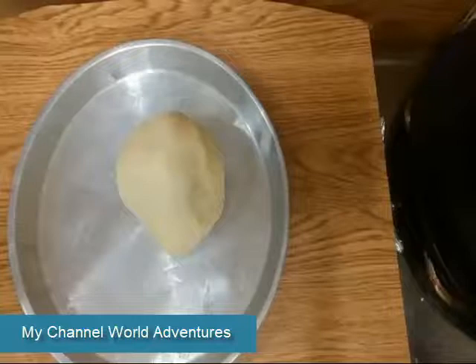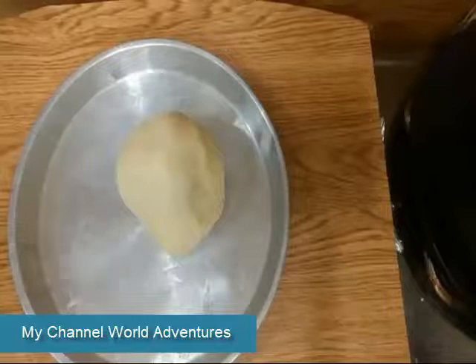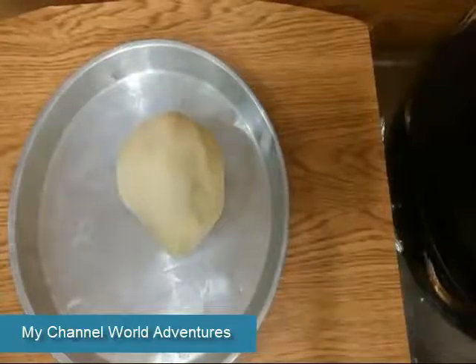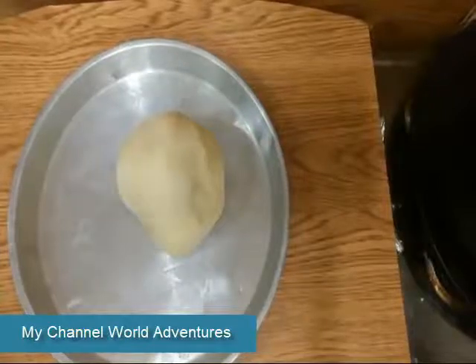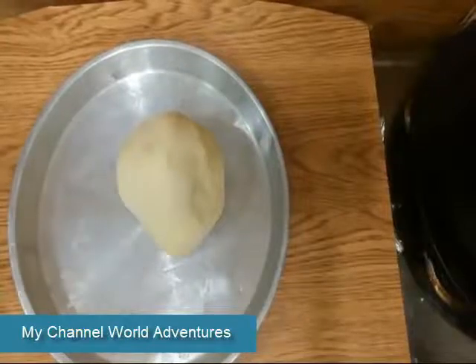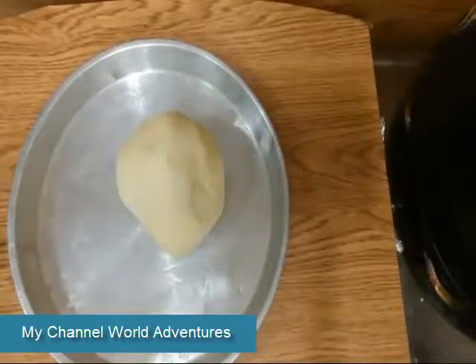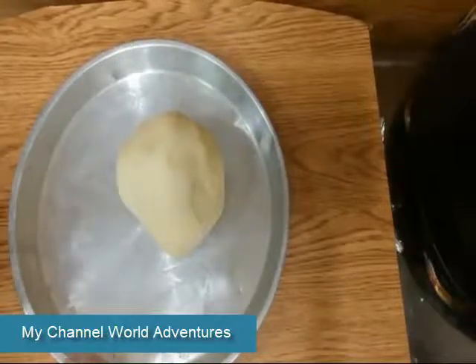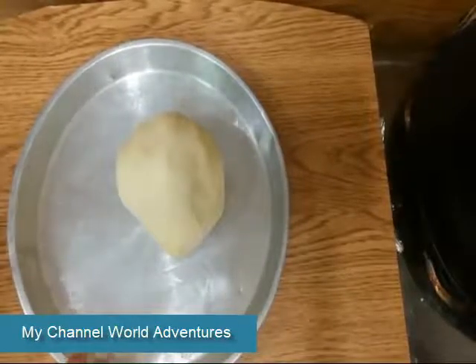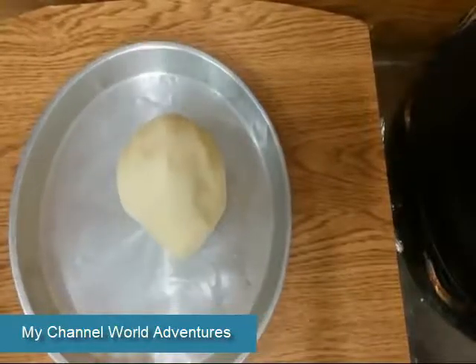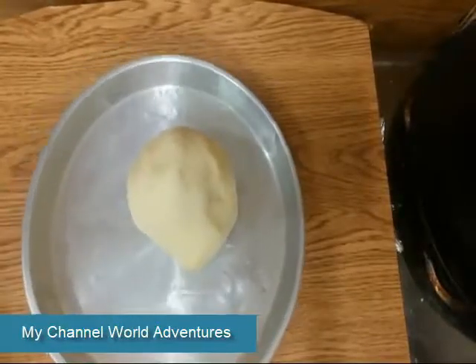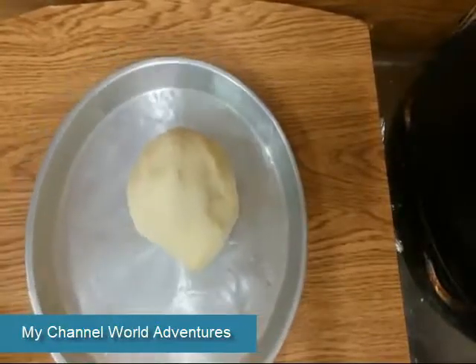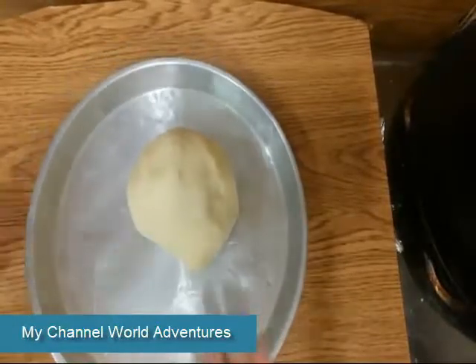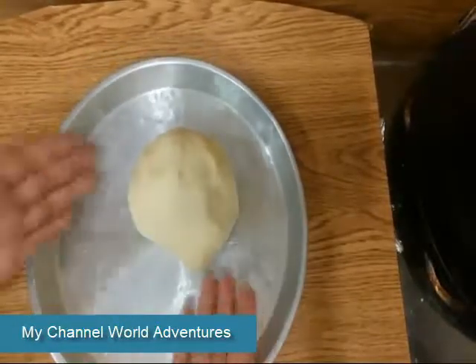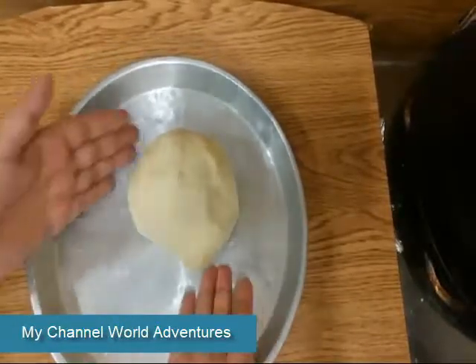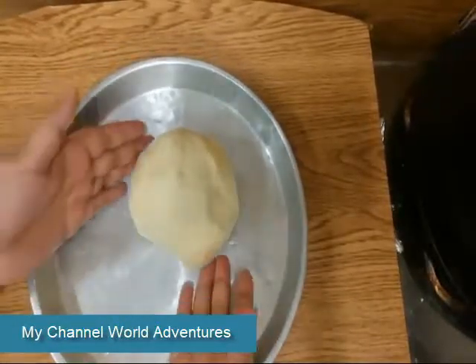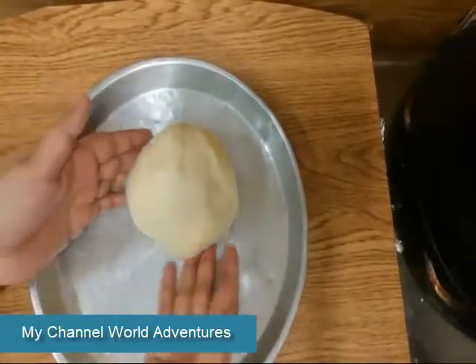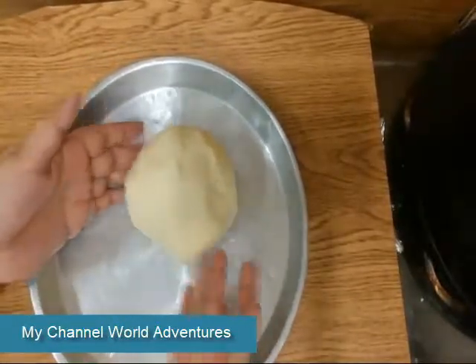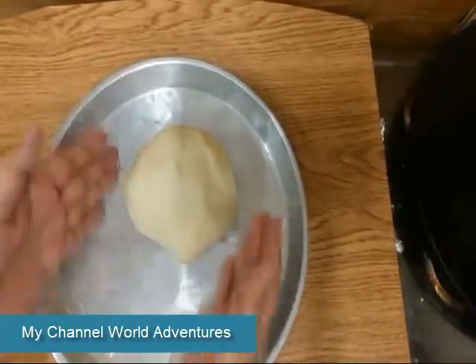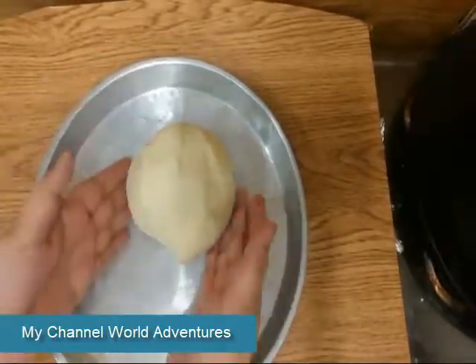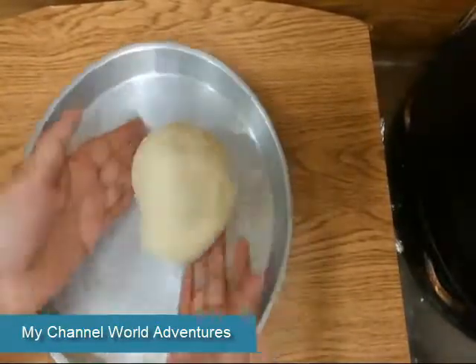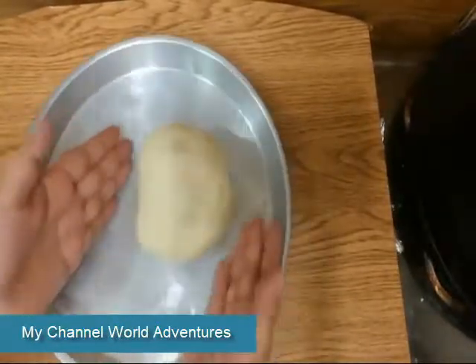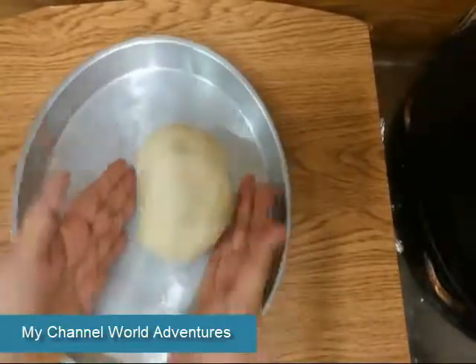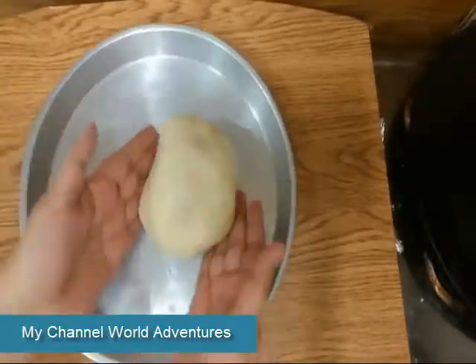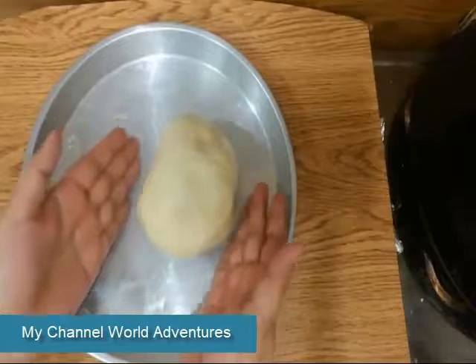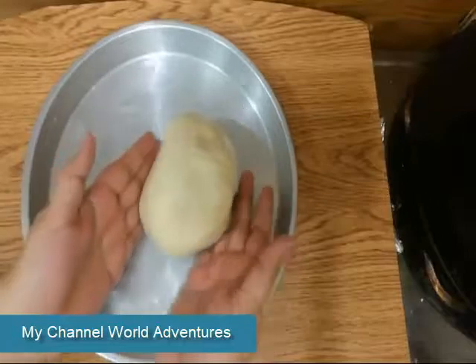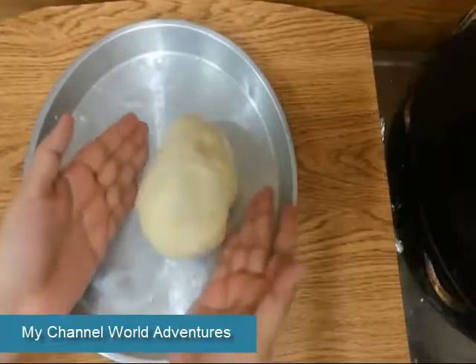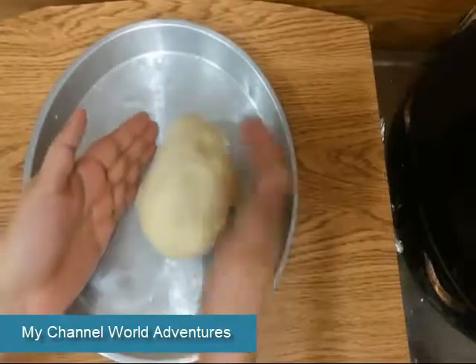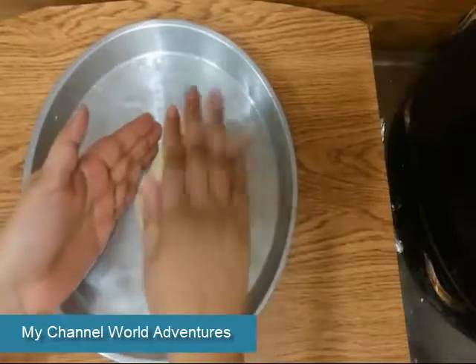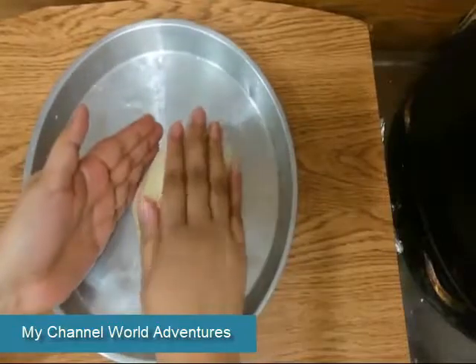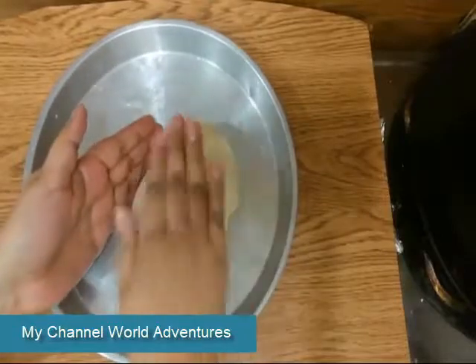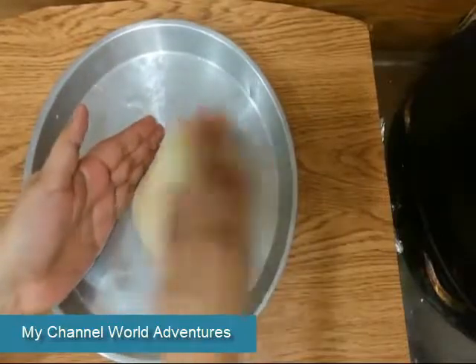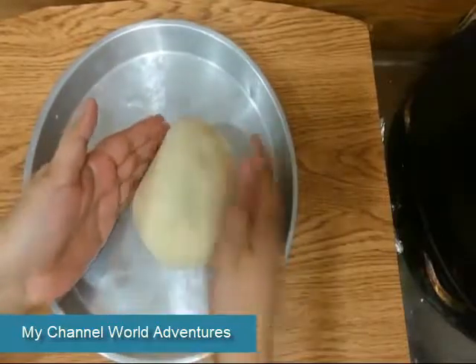Assalamu alaikum. Today I am telling you the recipe of bread.